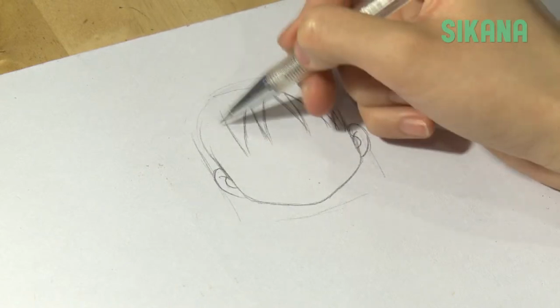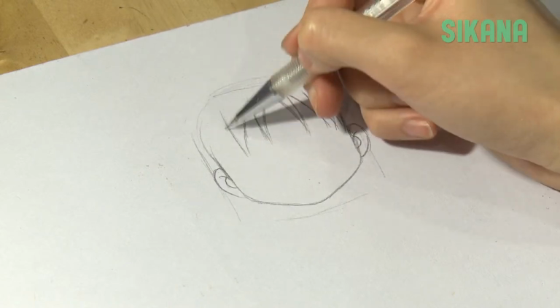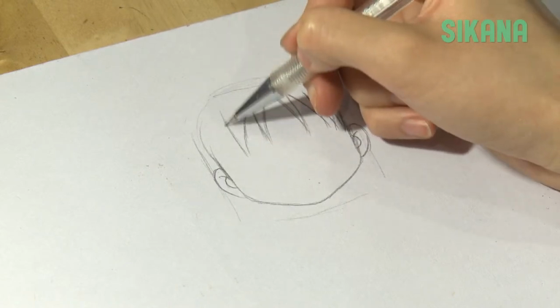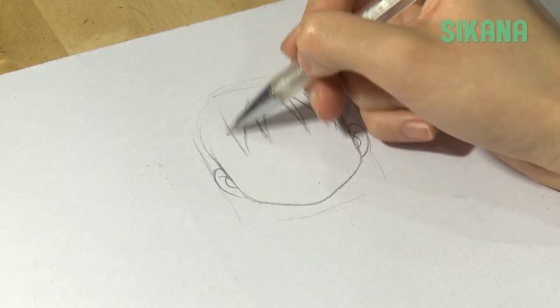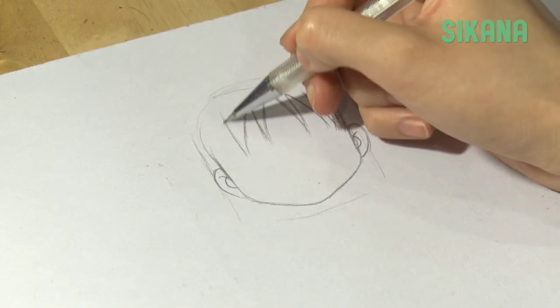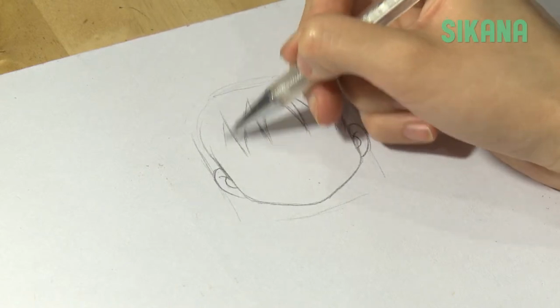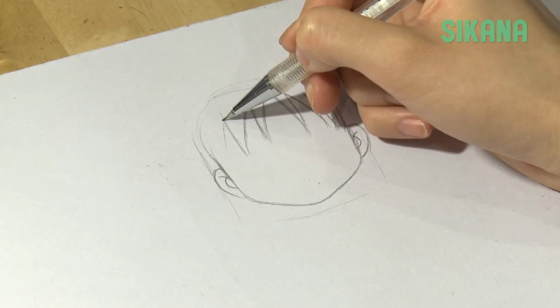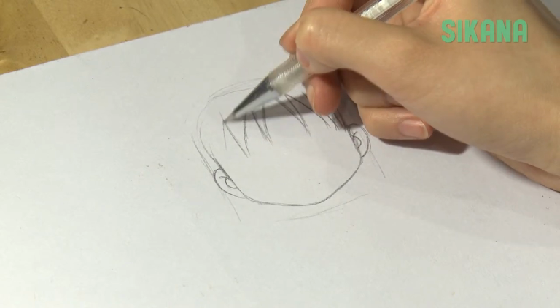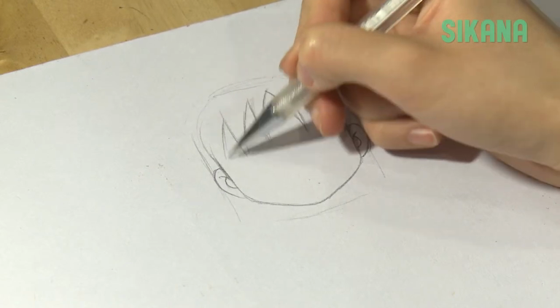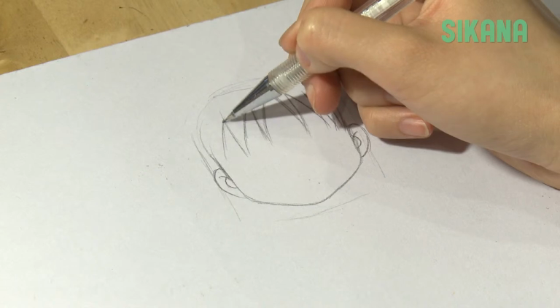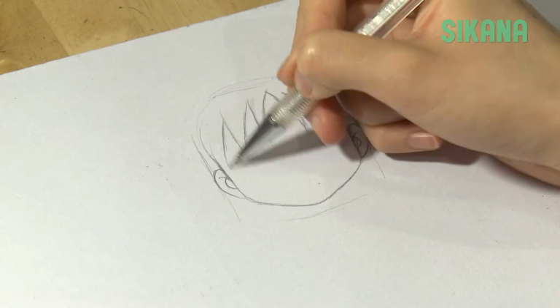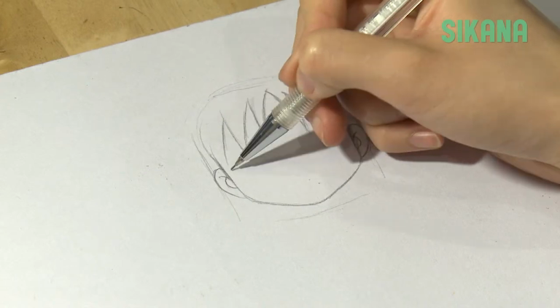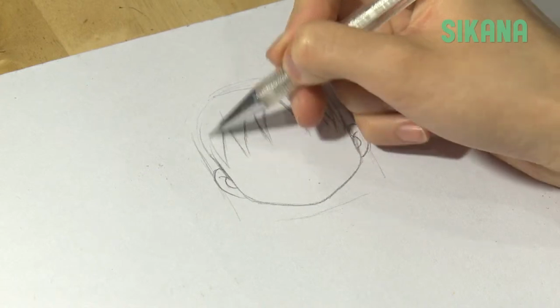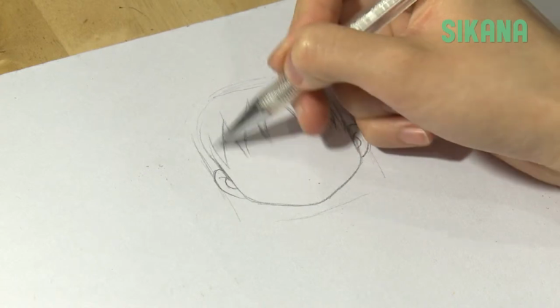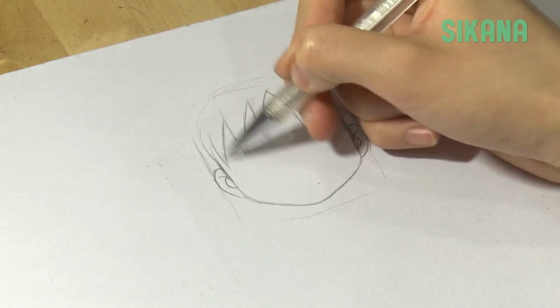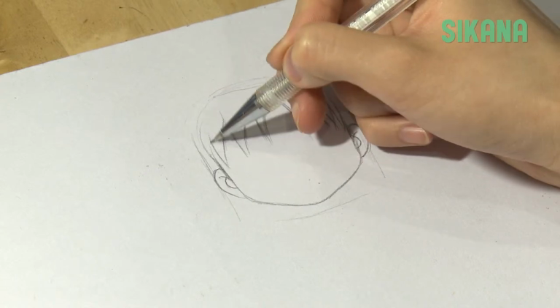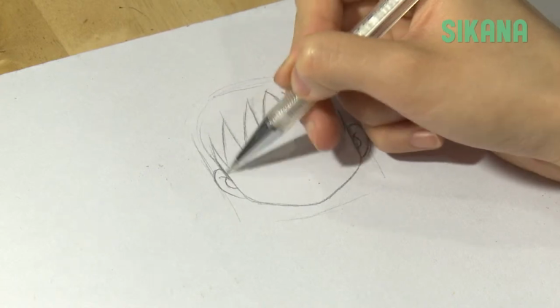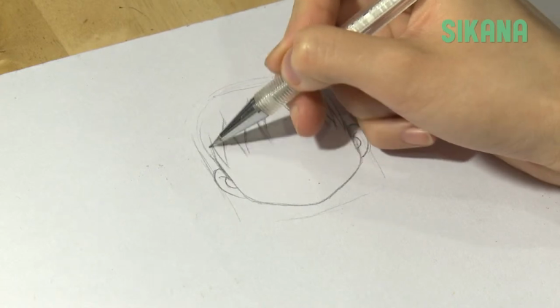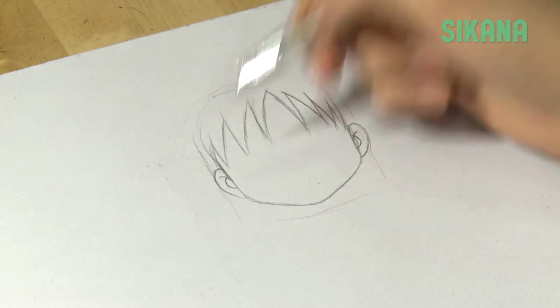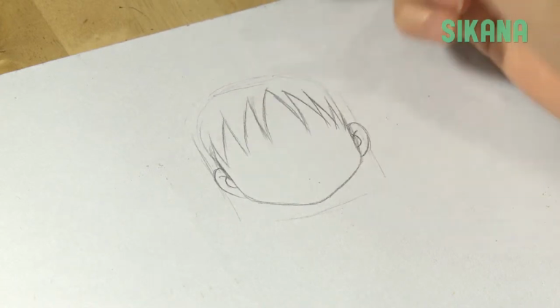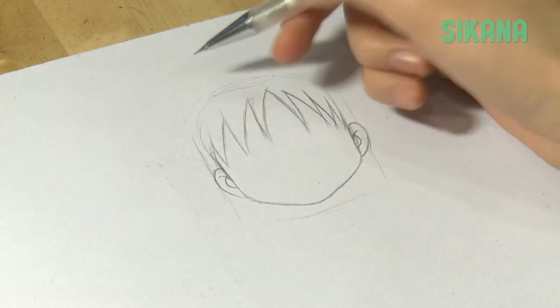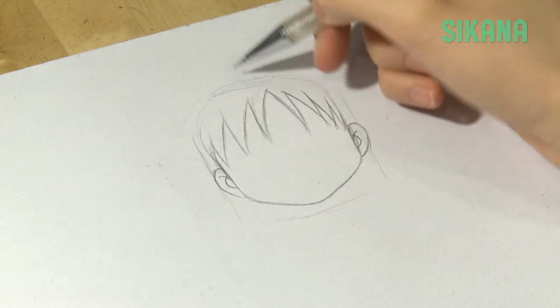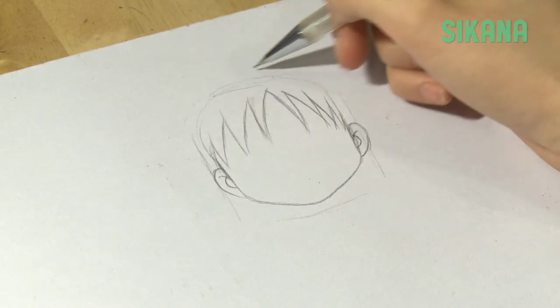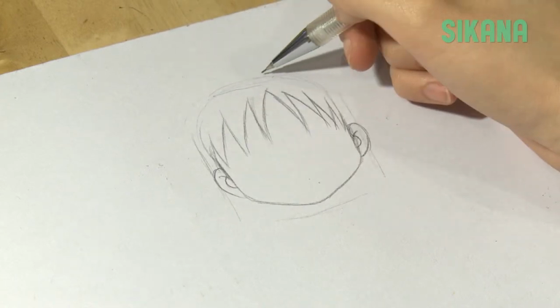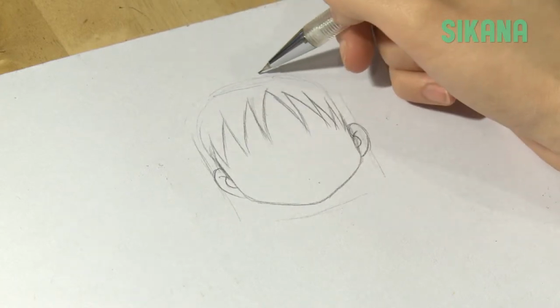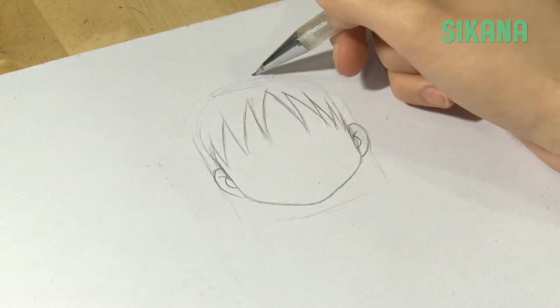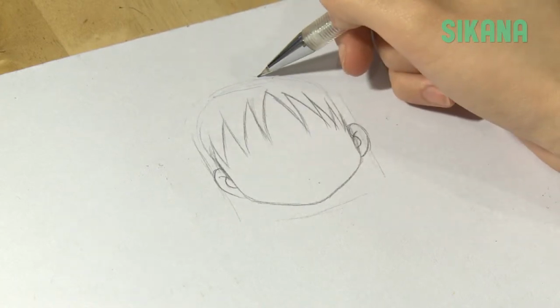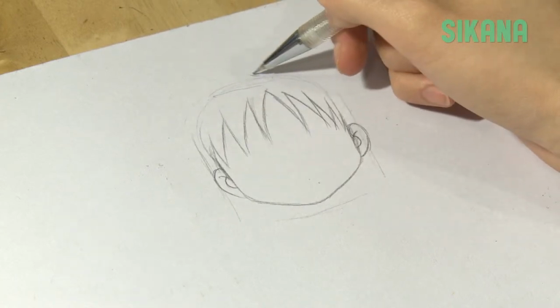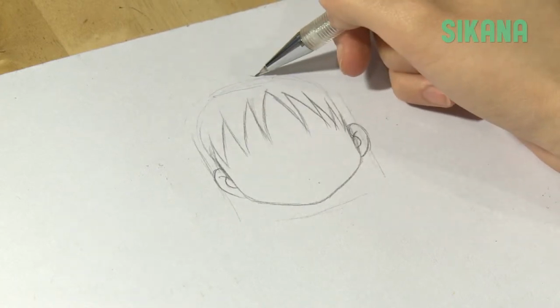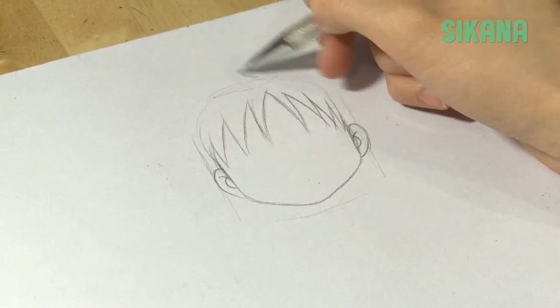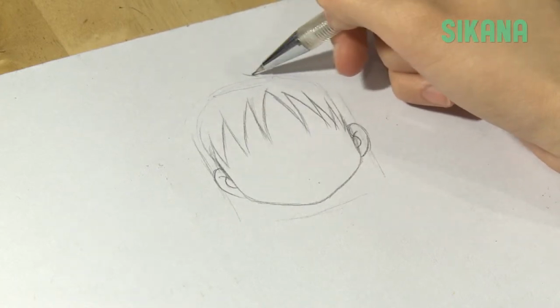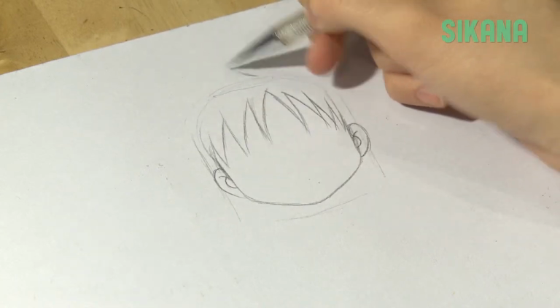For now, we will avoid drawing too much detail or shadows since we will color it using felt tip pens later on.